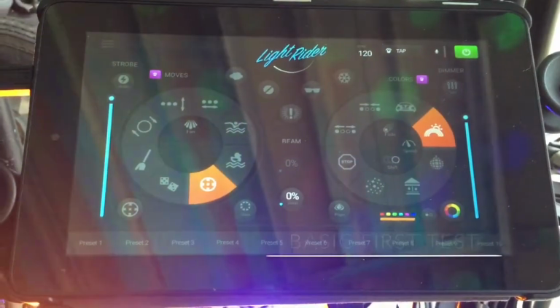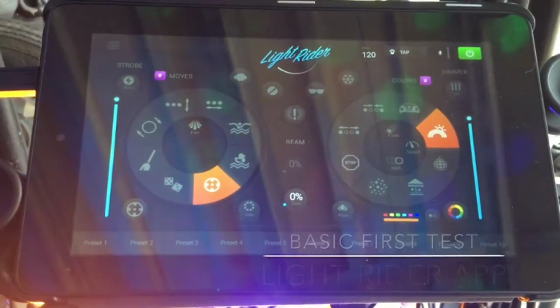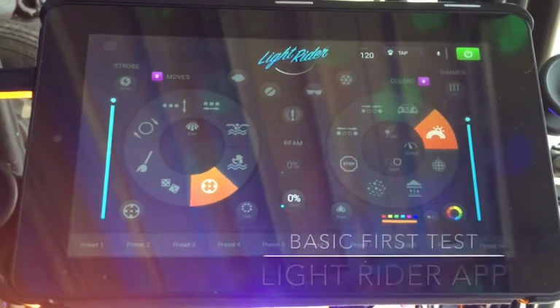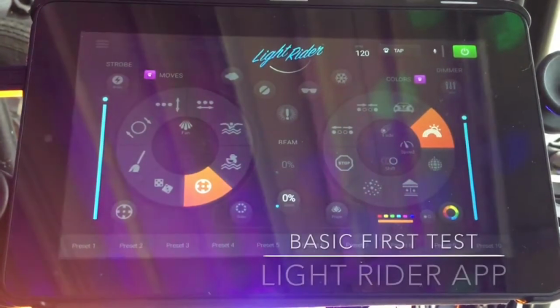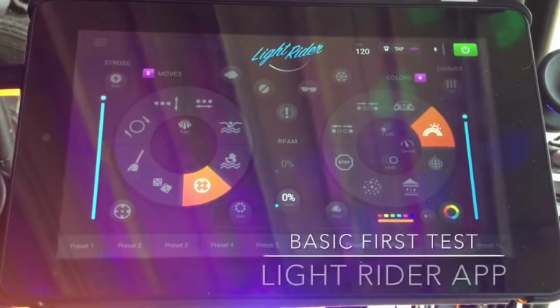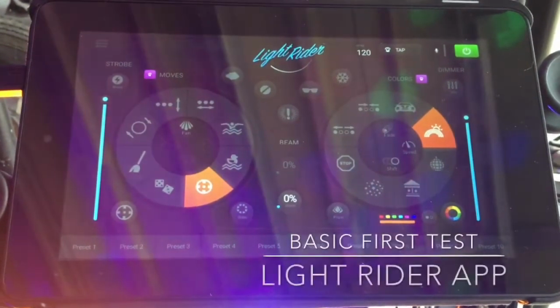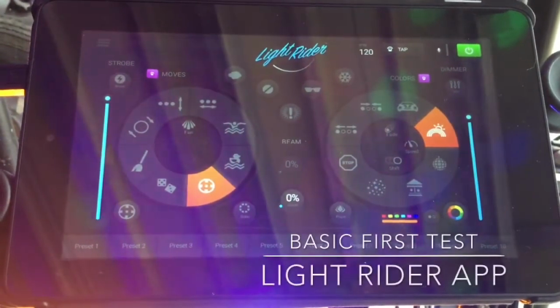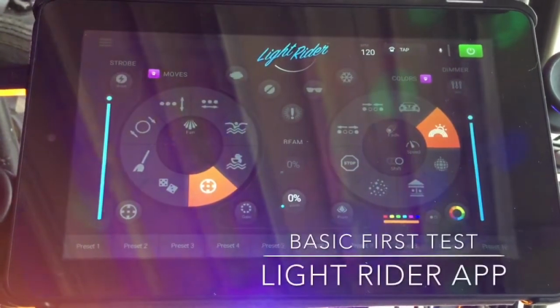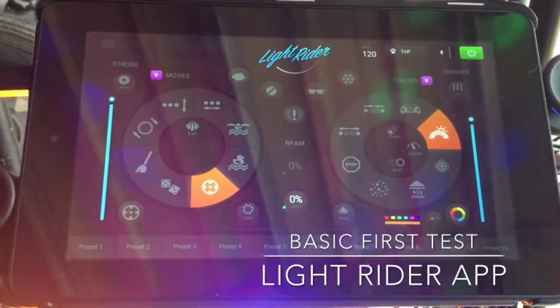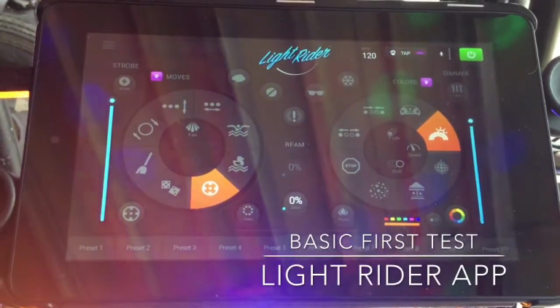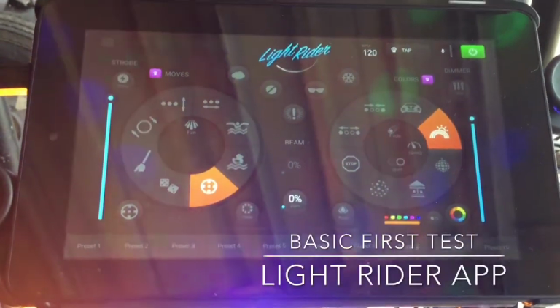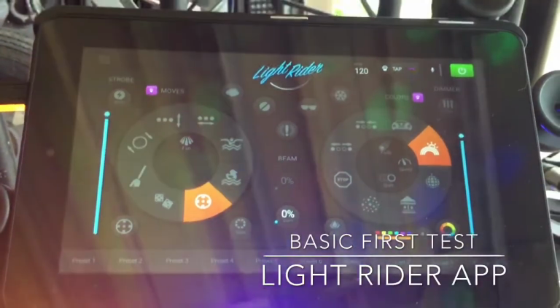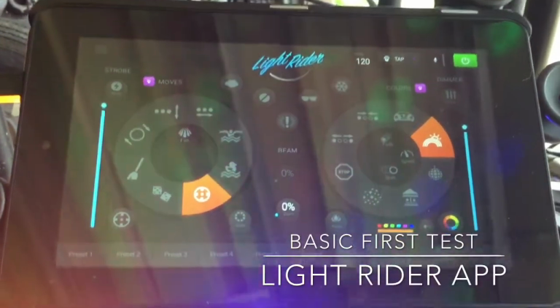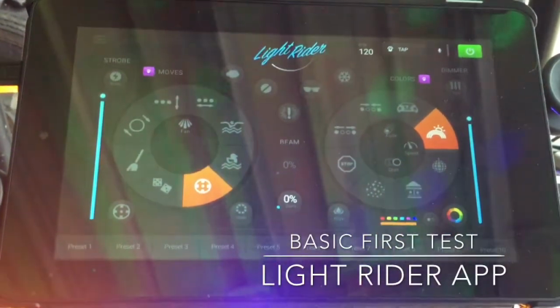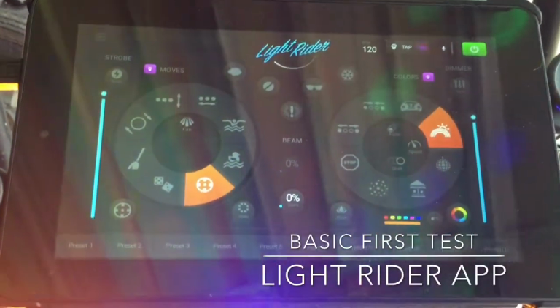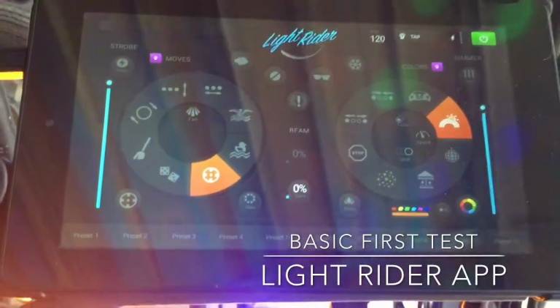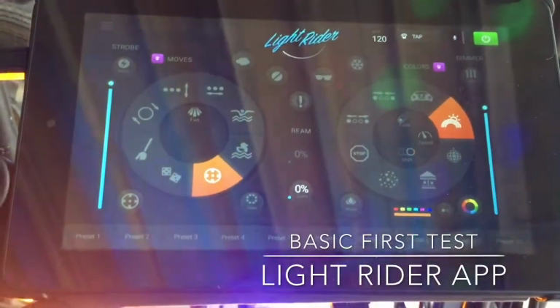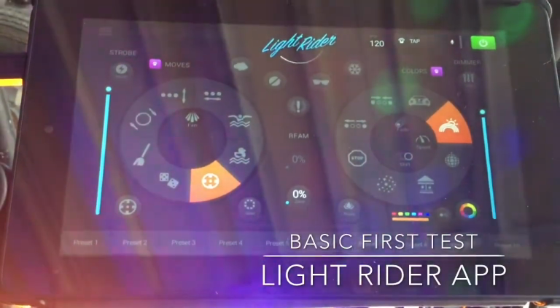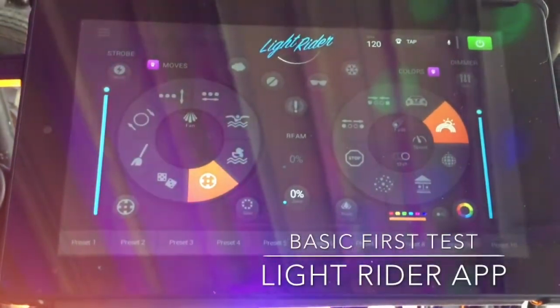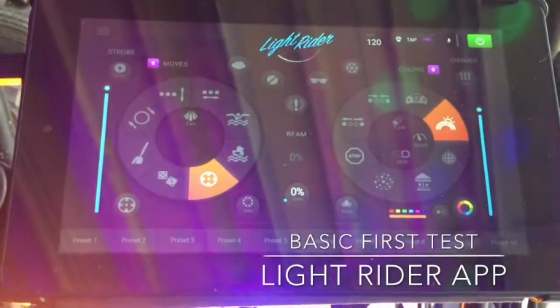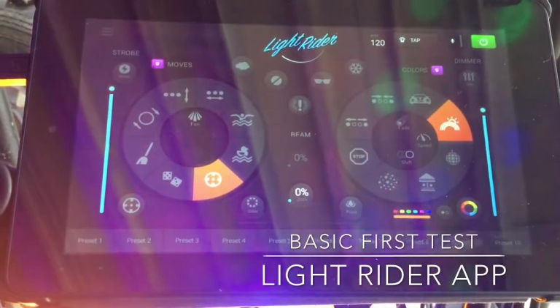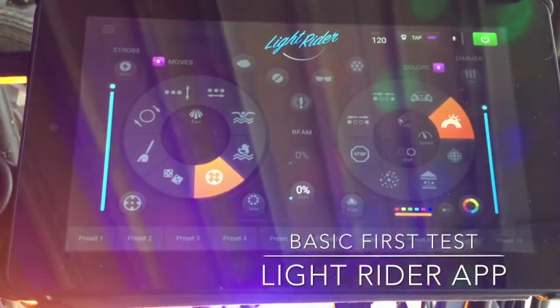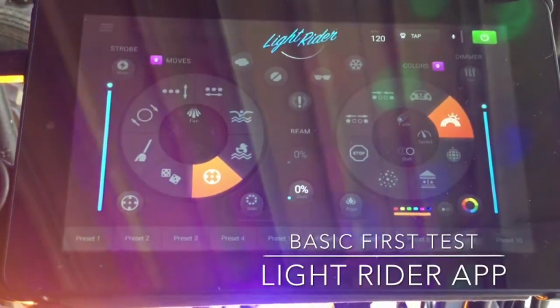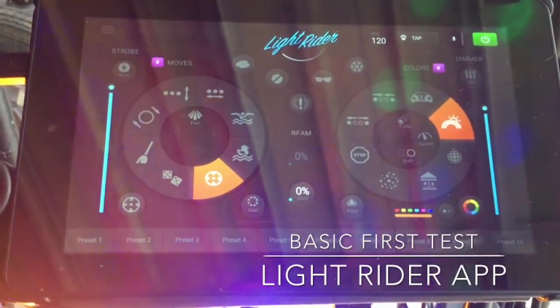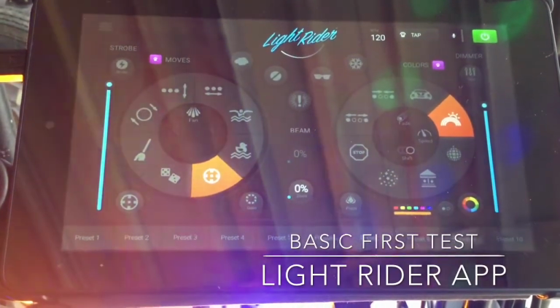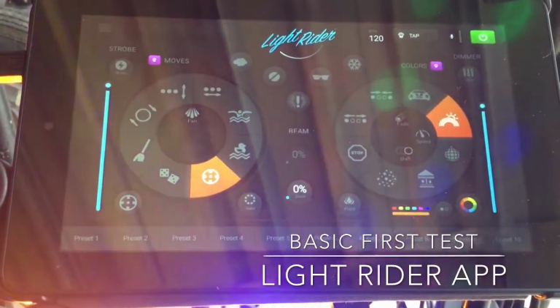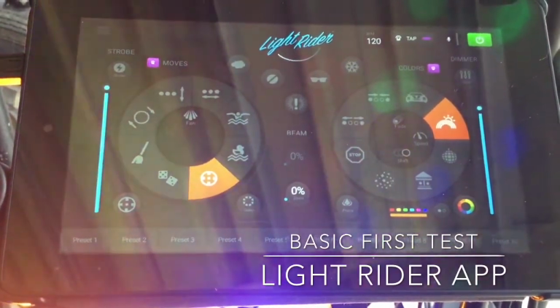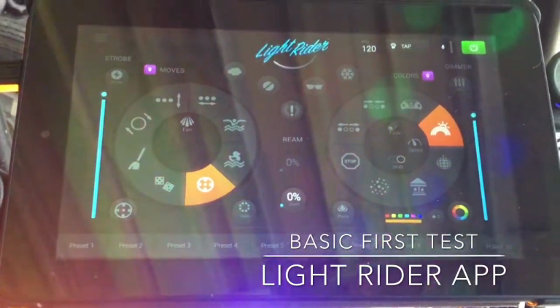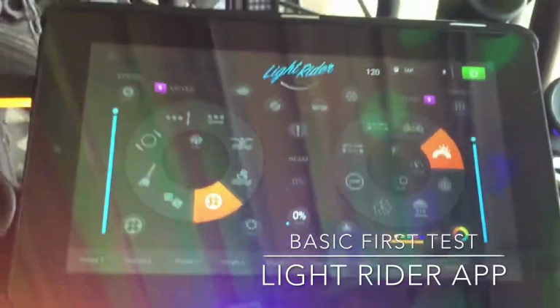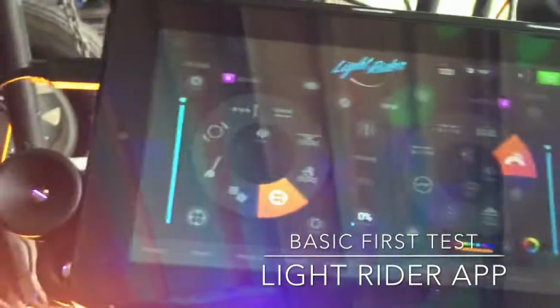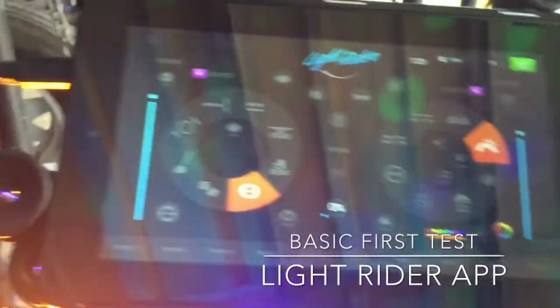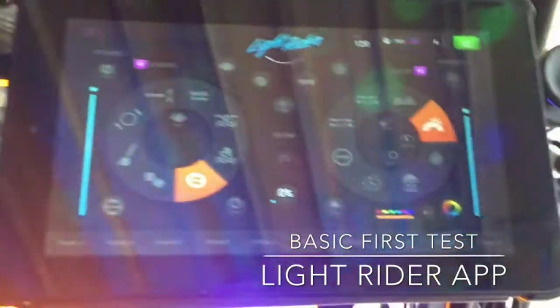So this is the app, LightRider. It's pretty cool. I just have one light hooked up right now just to show what it can do.